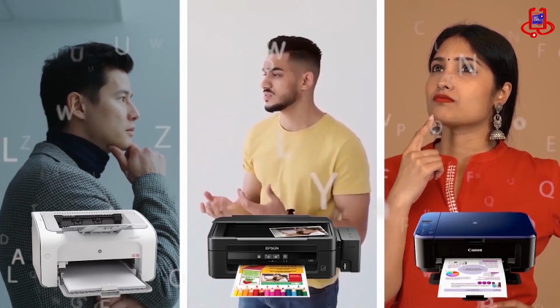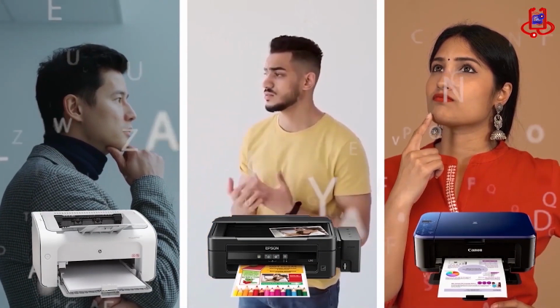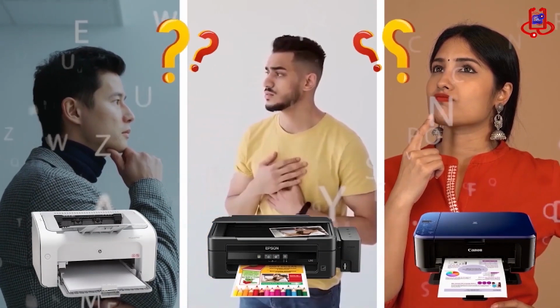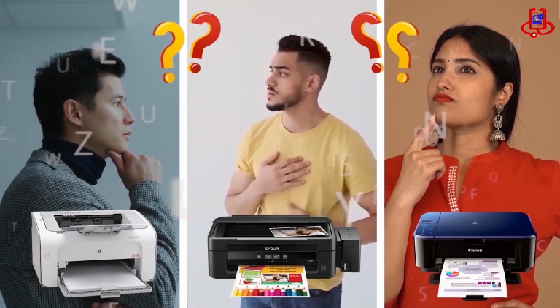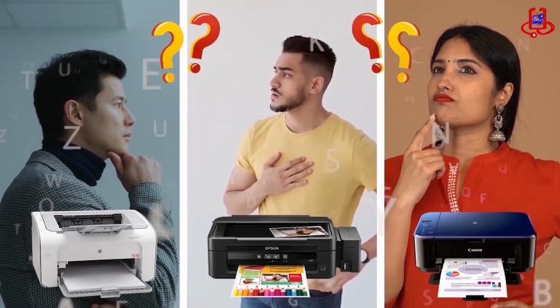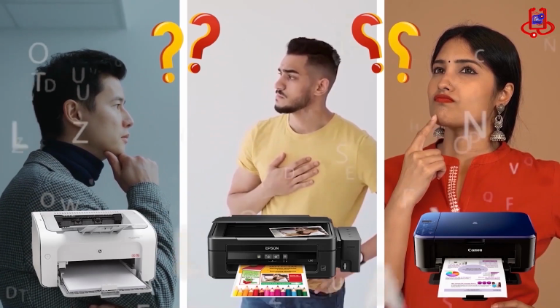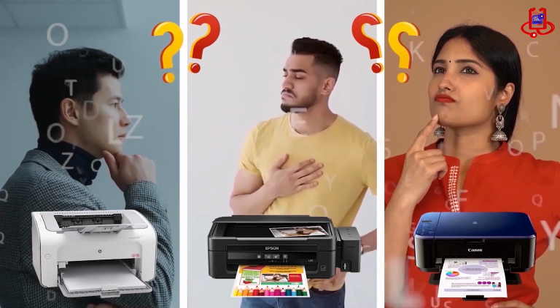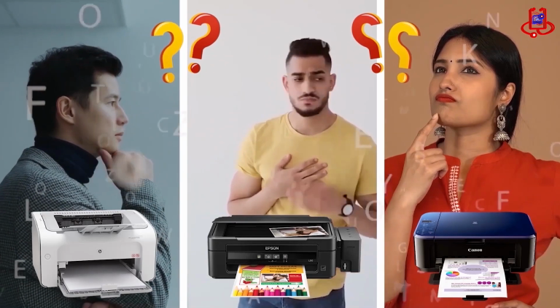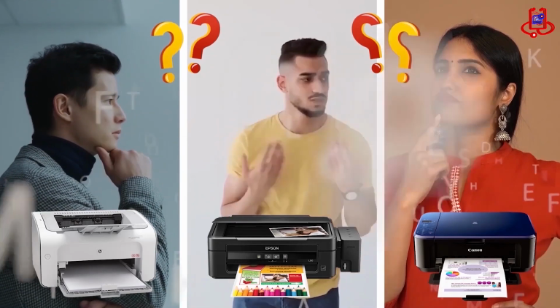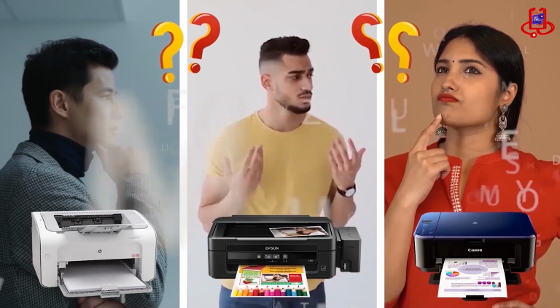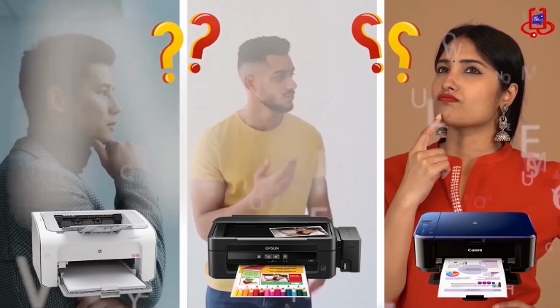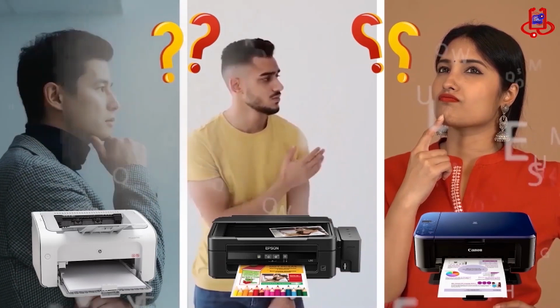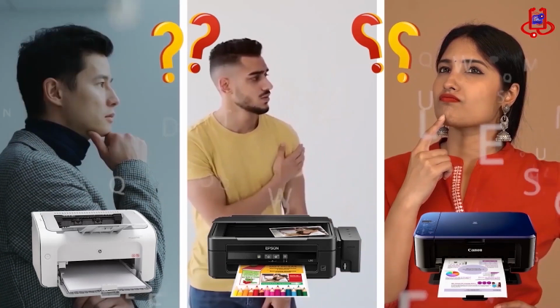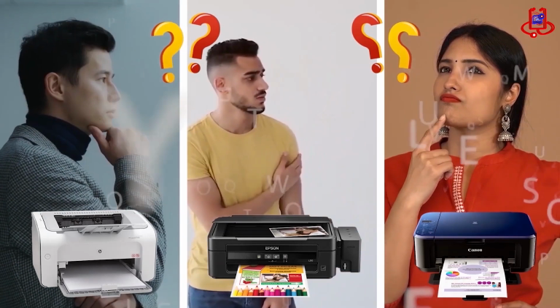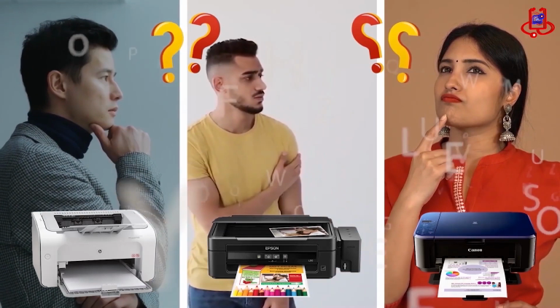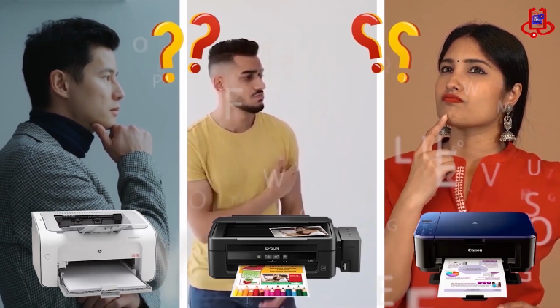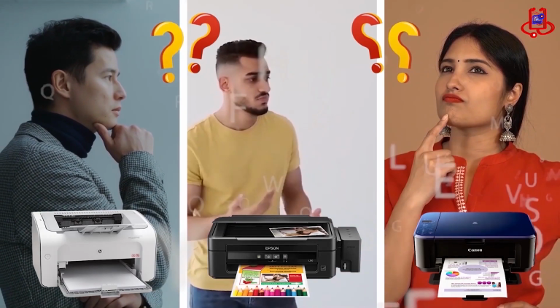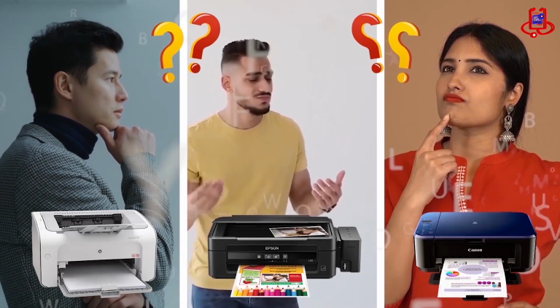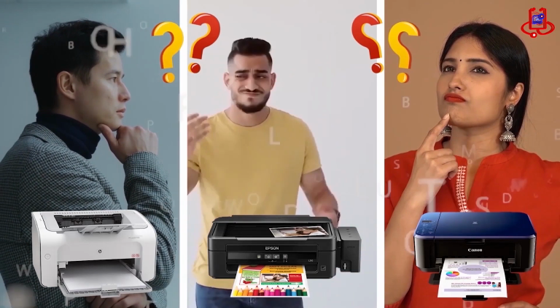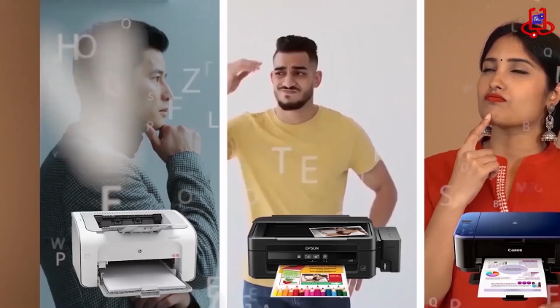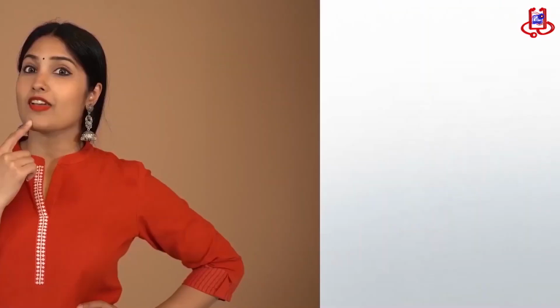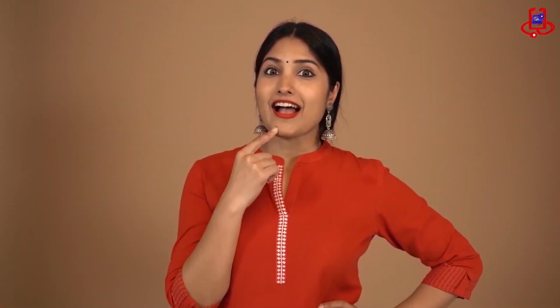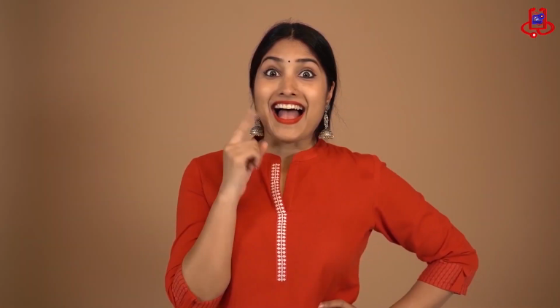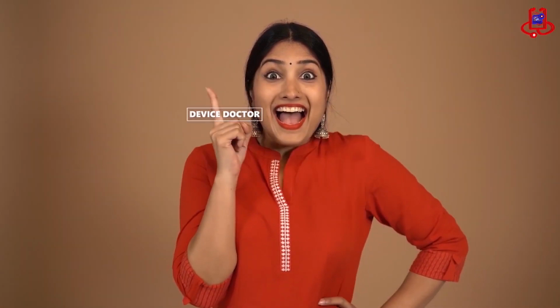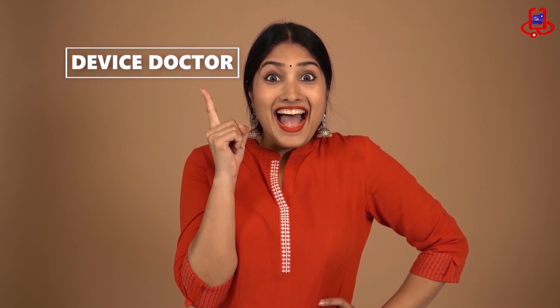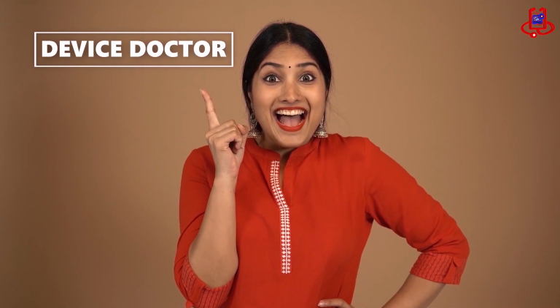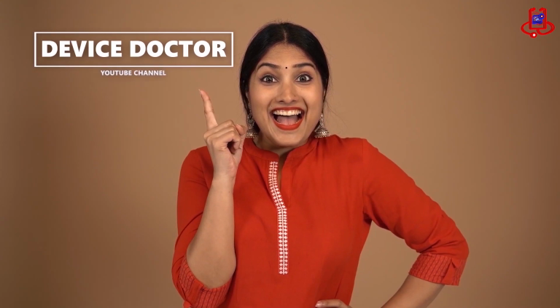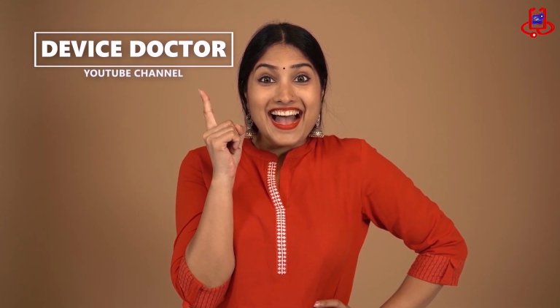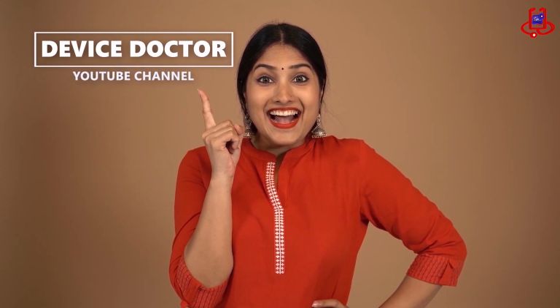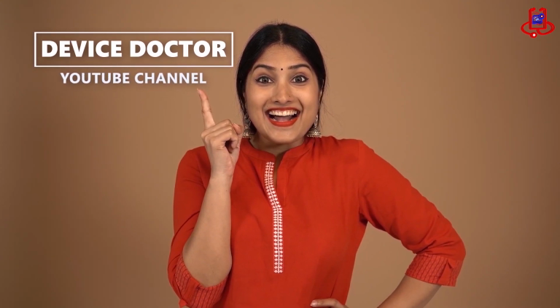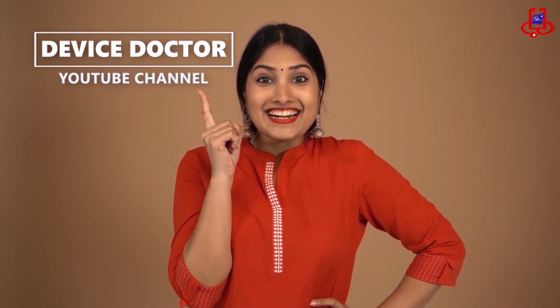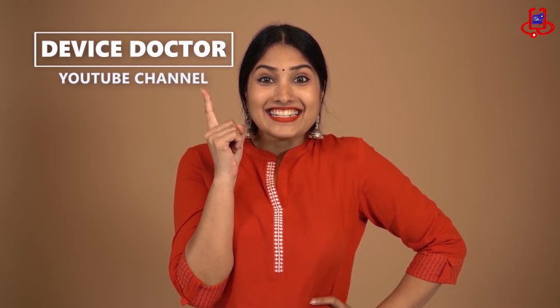If you have any technical questions or aren't sure which printer to buy, just ask us for expert advice and free support.